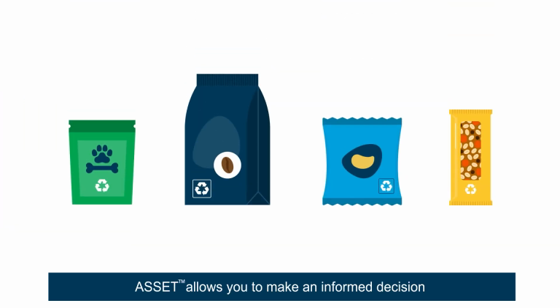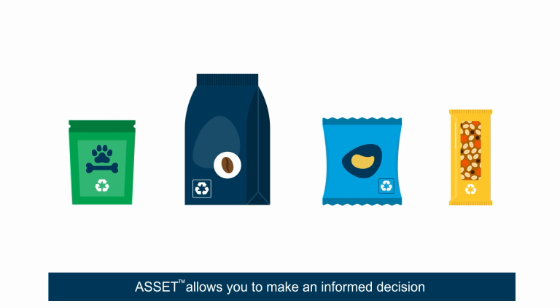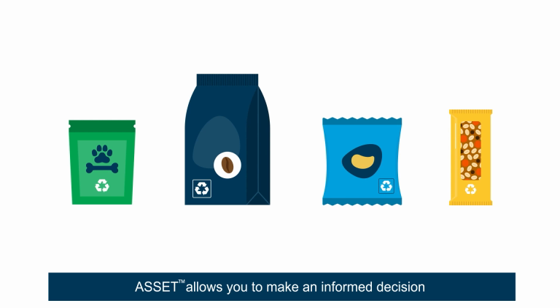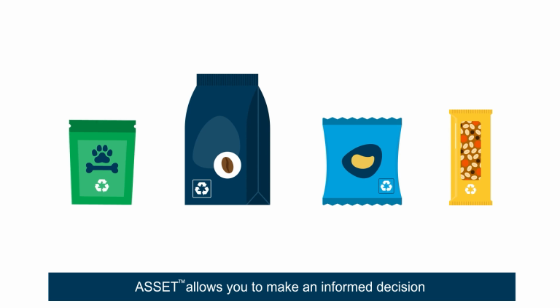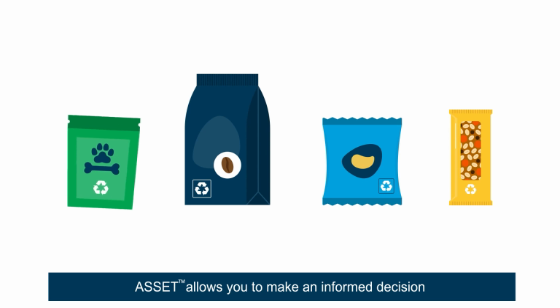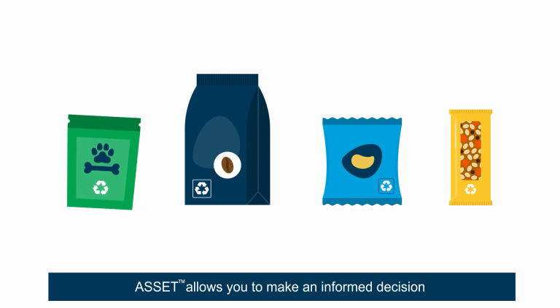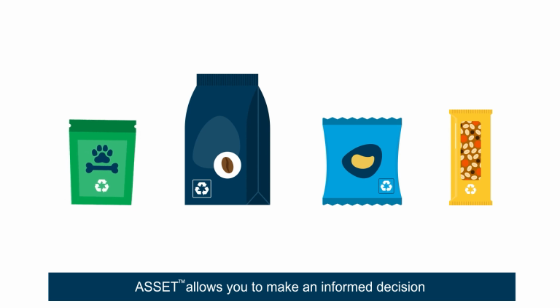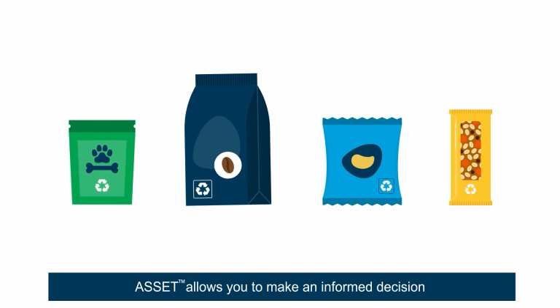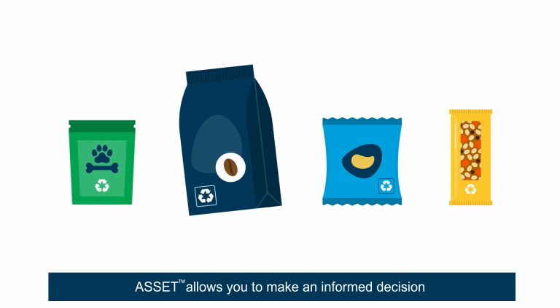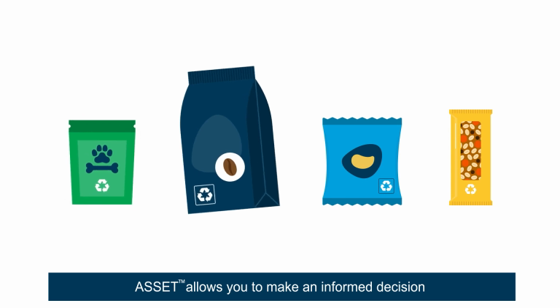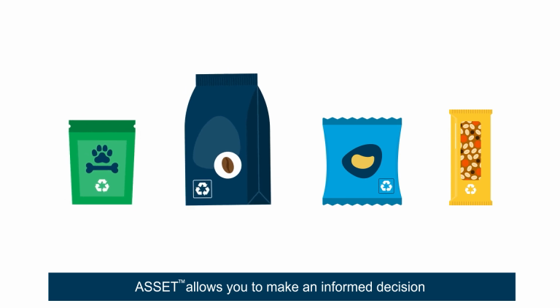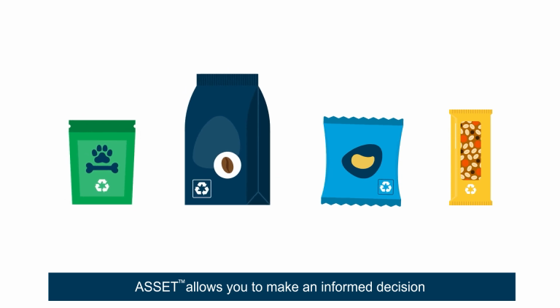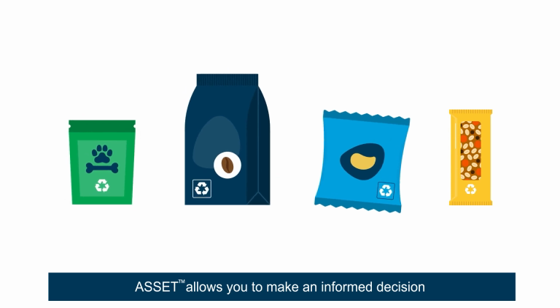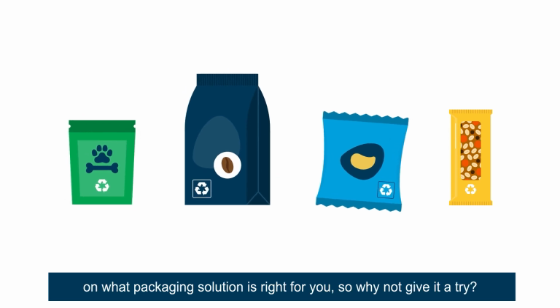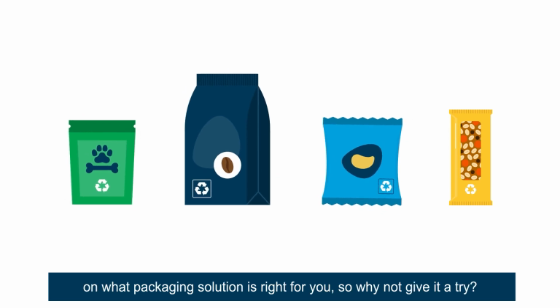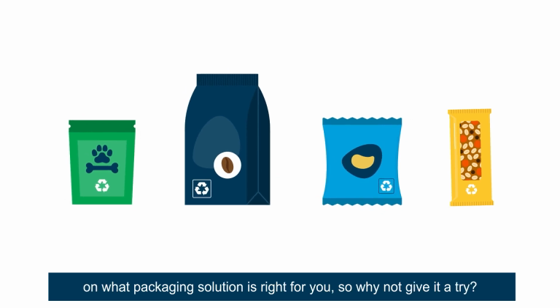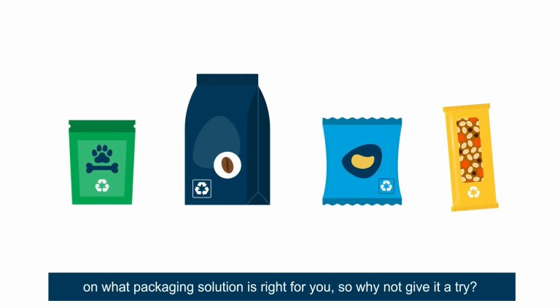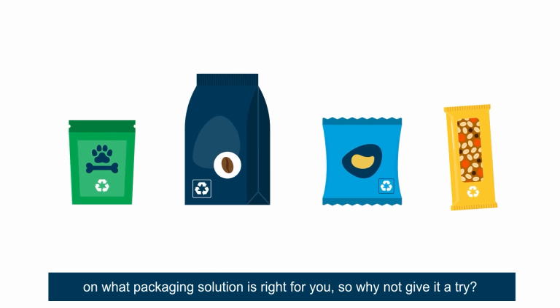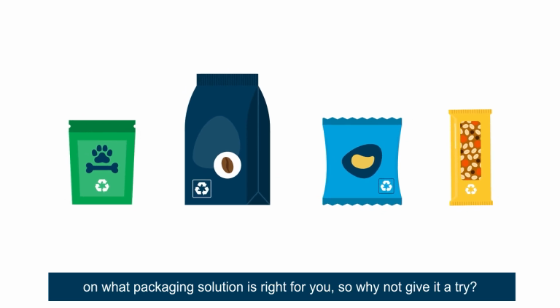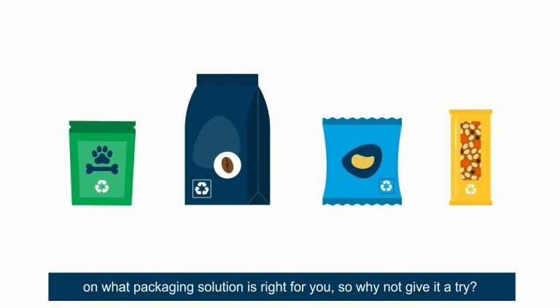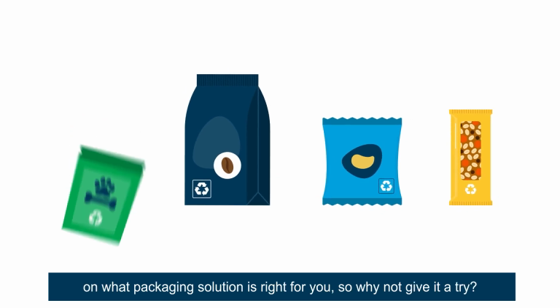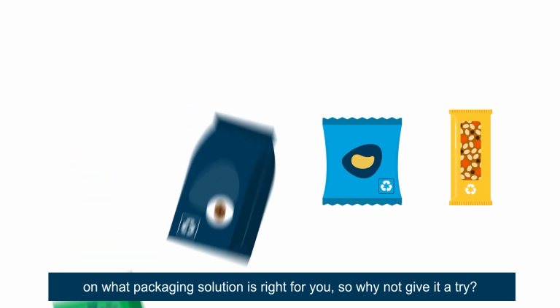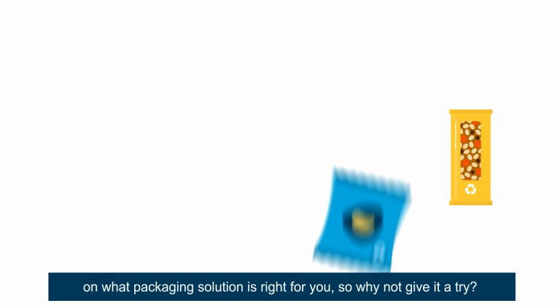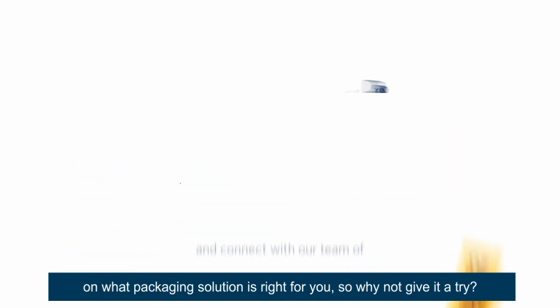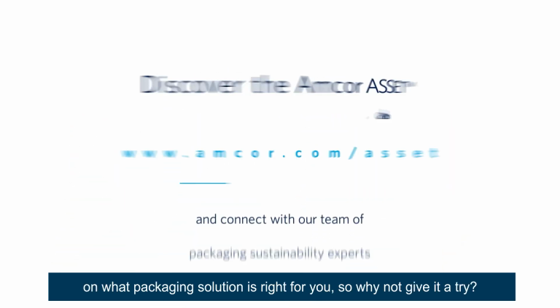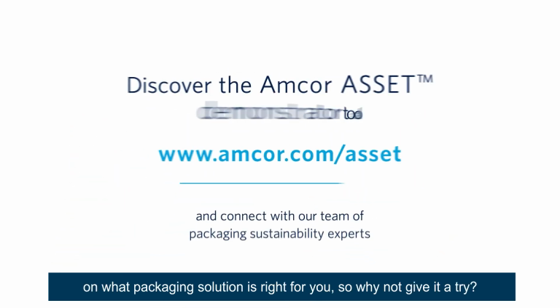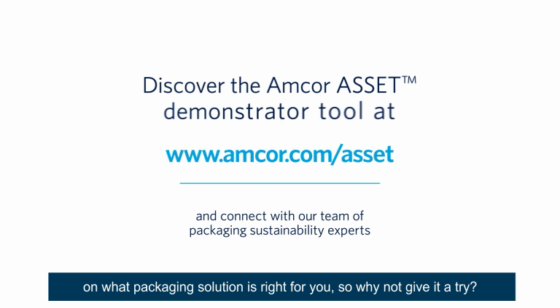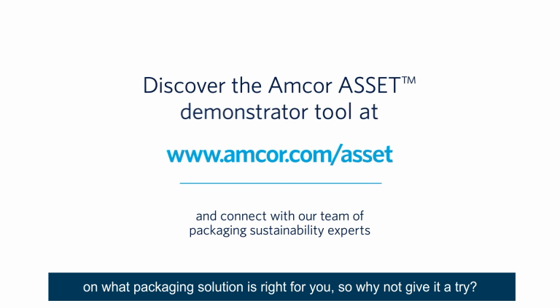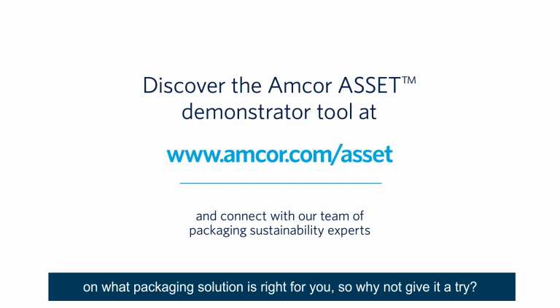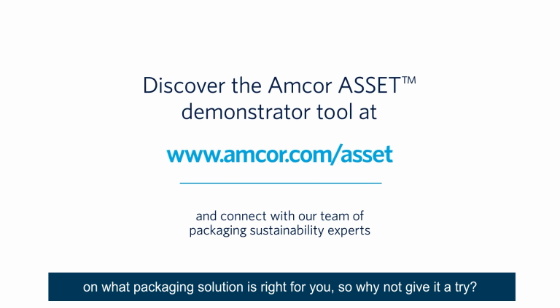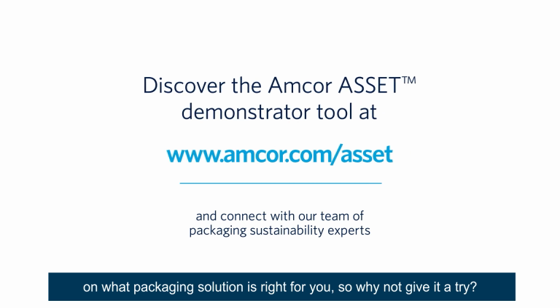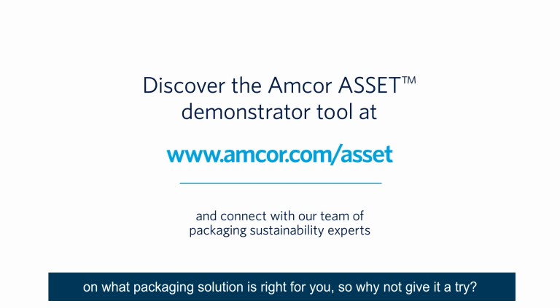ASSET allows you to make an informed decision on what packaging solution is right for you. So why not give it a try?